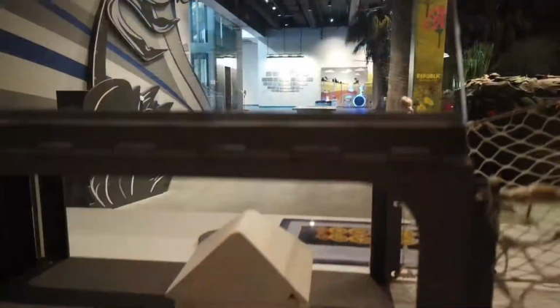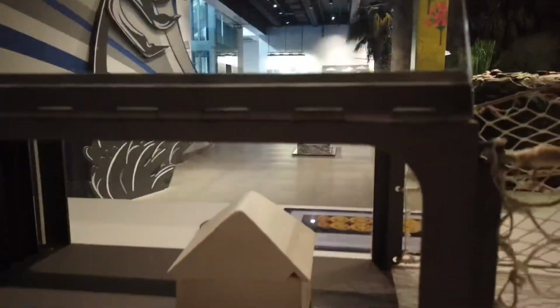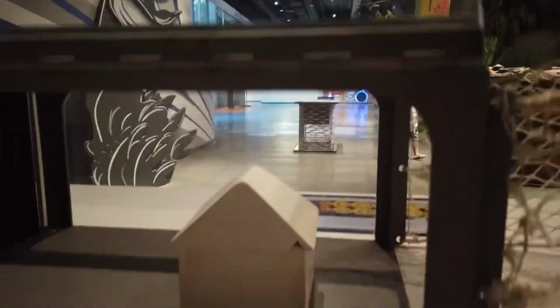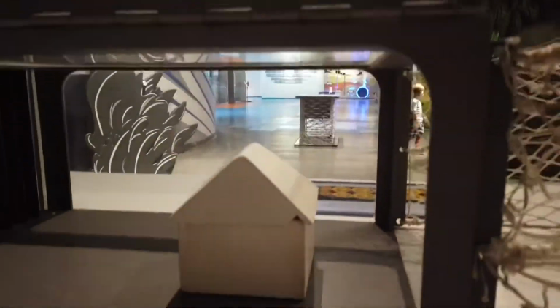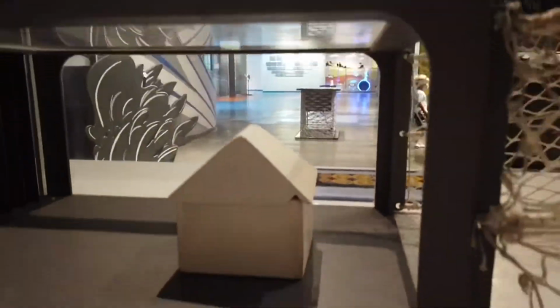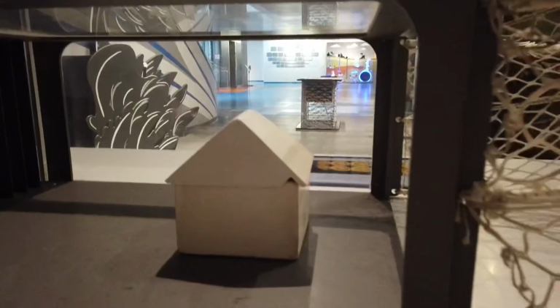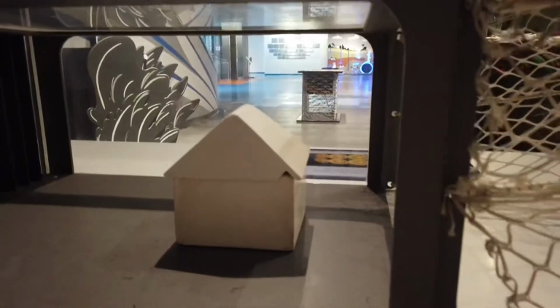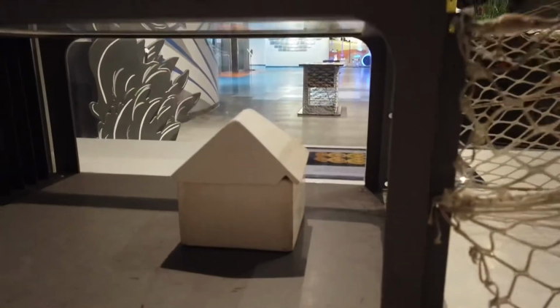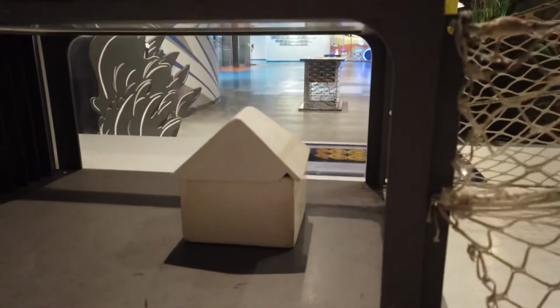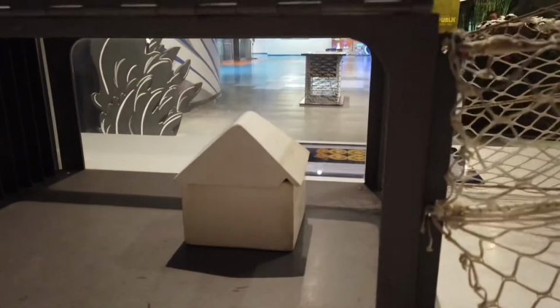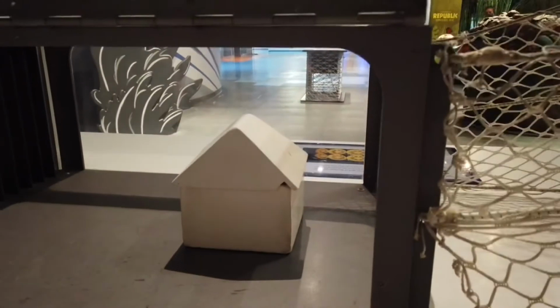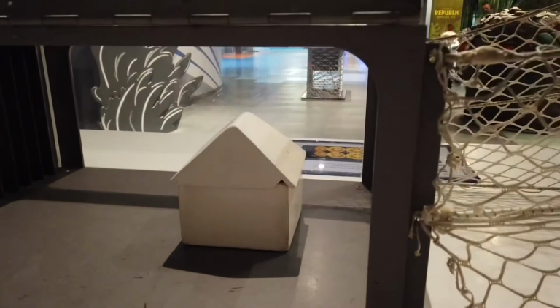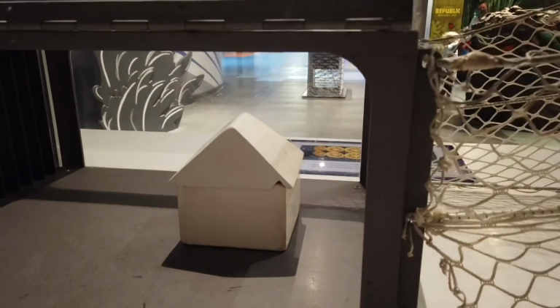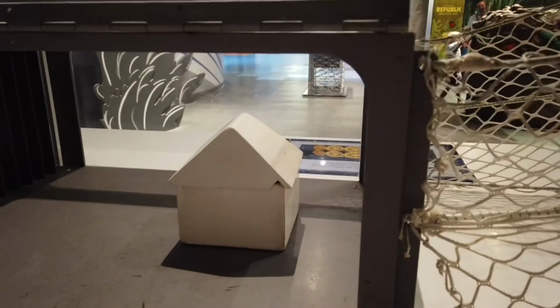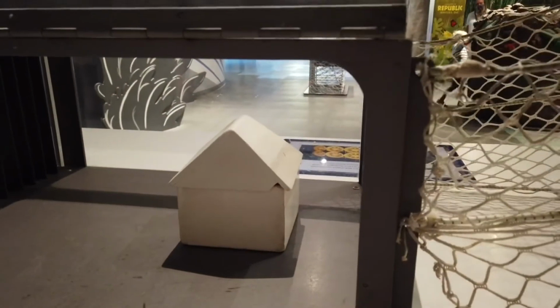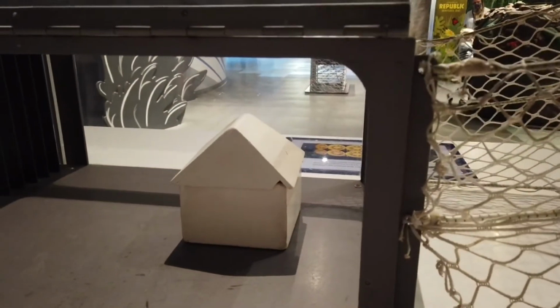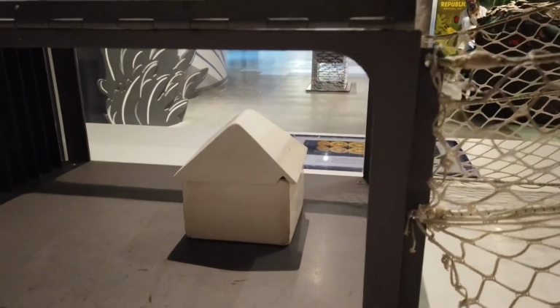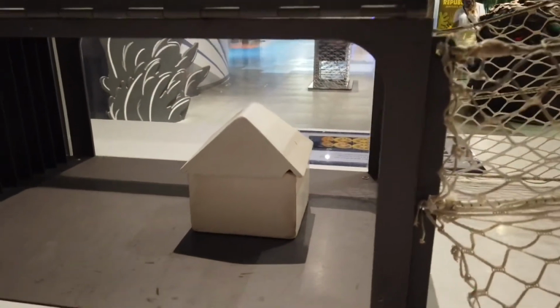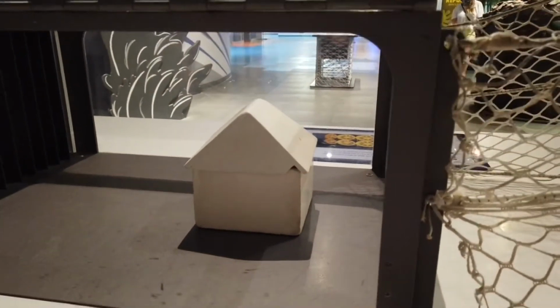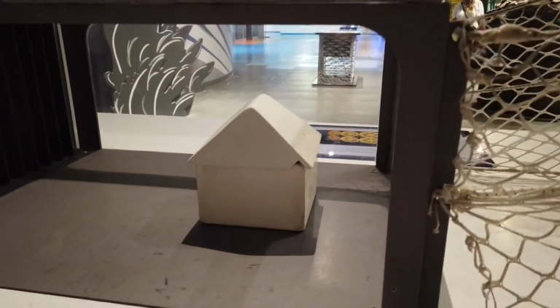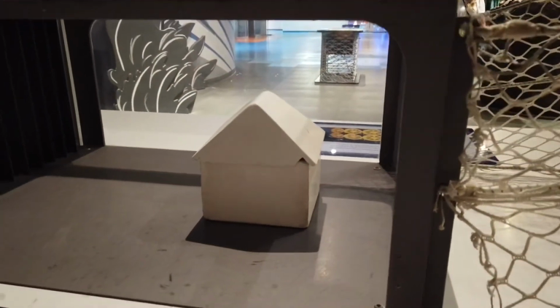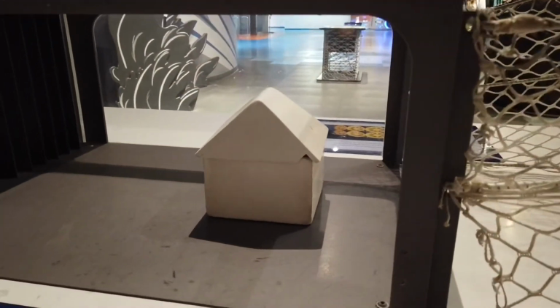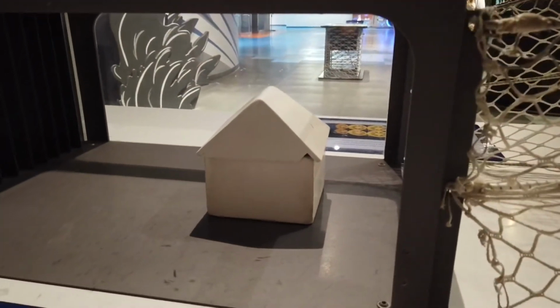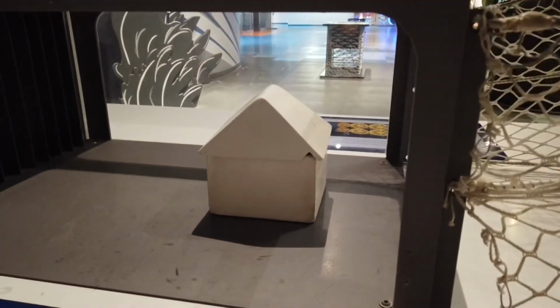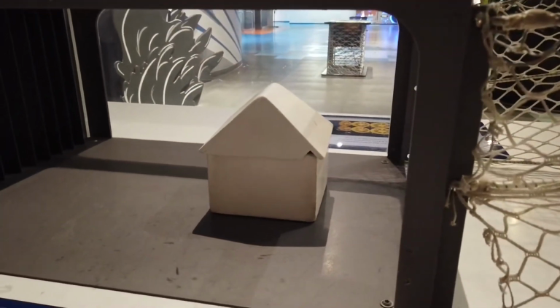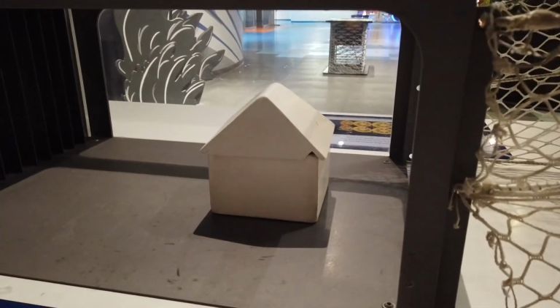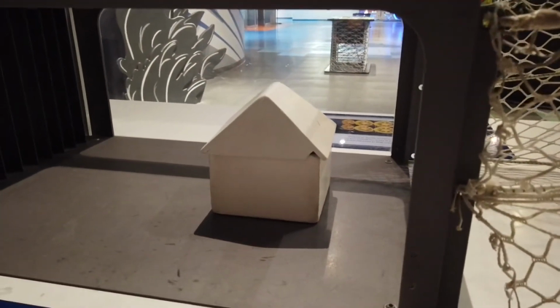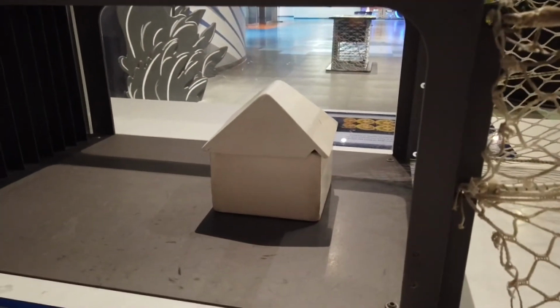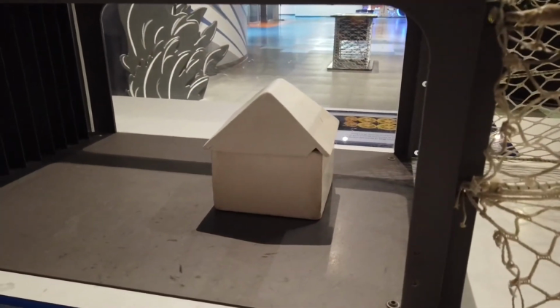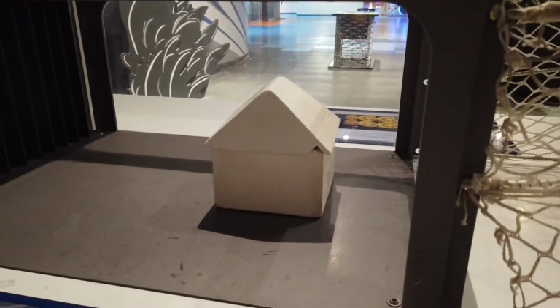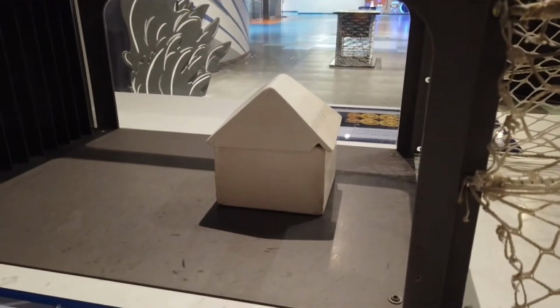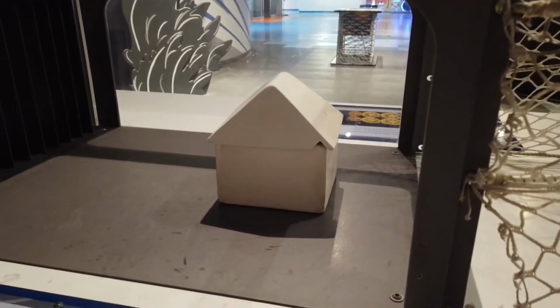In this exhibit, you get to see how winds affect the roof of your house.